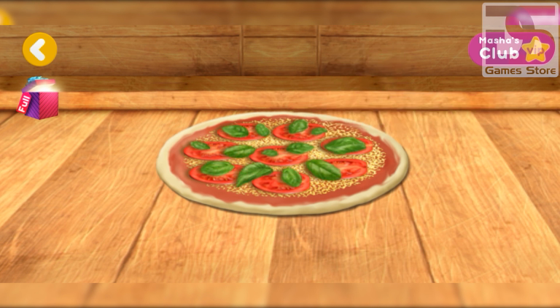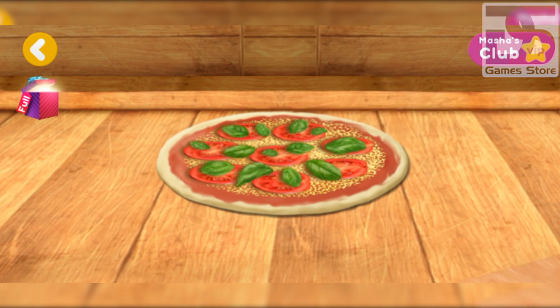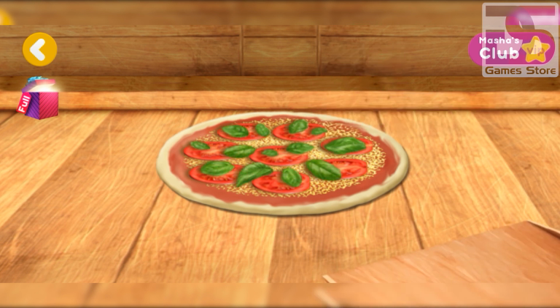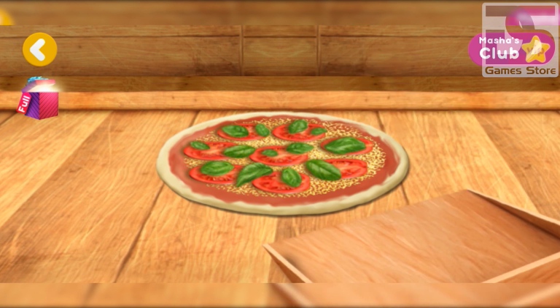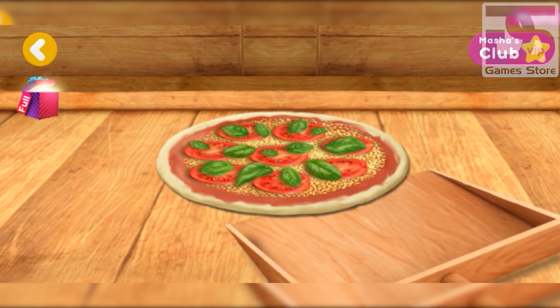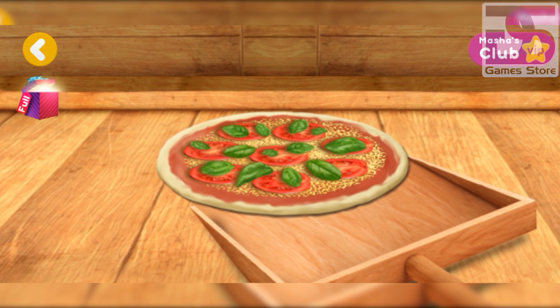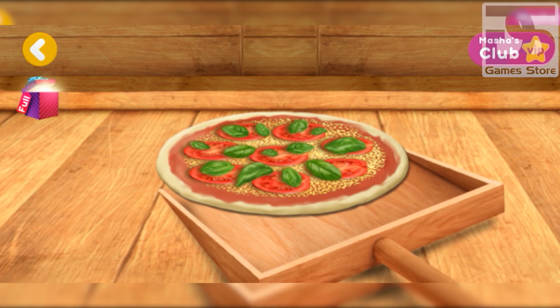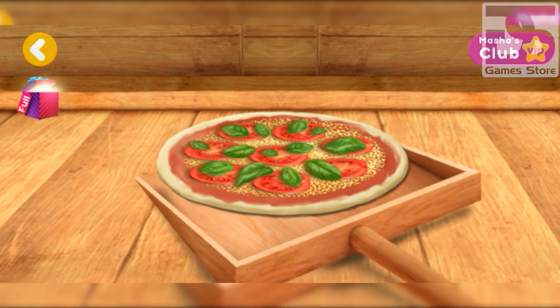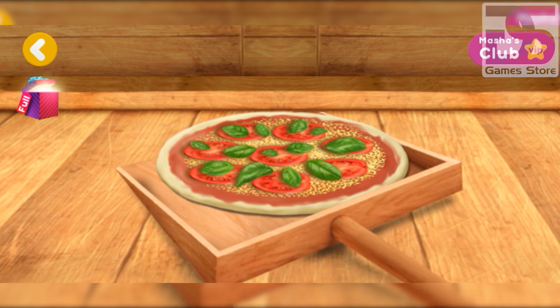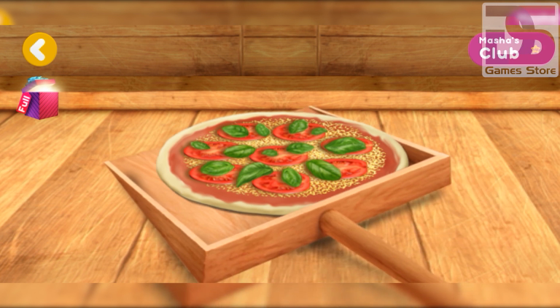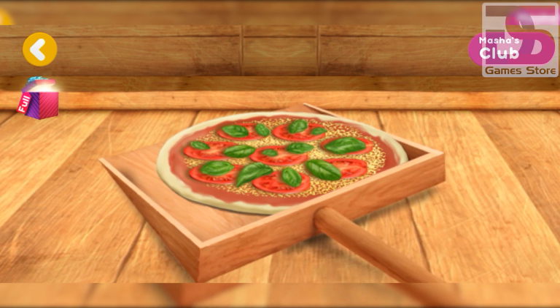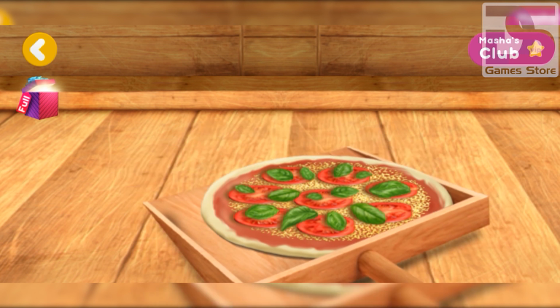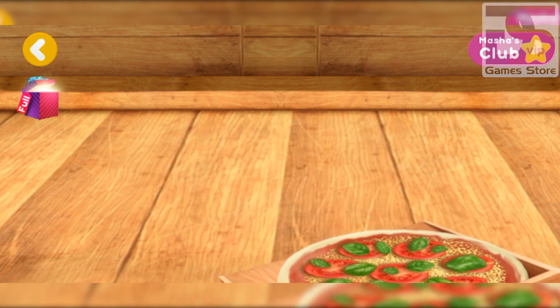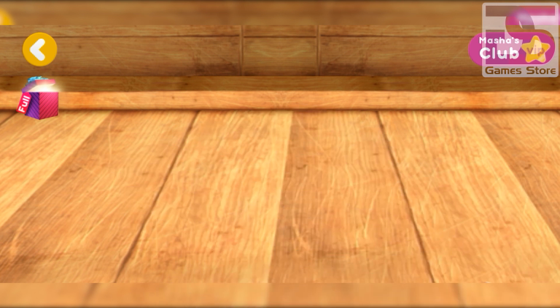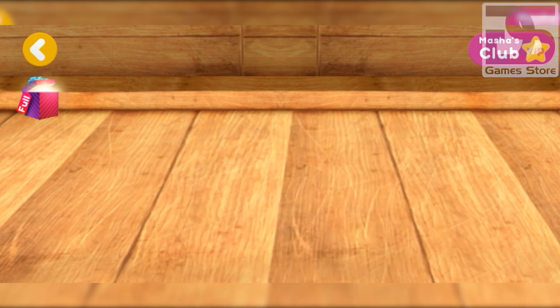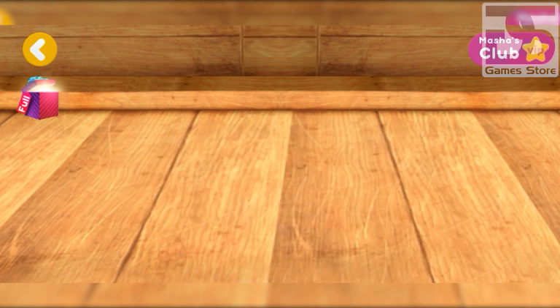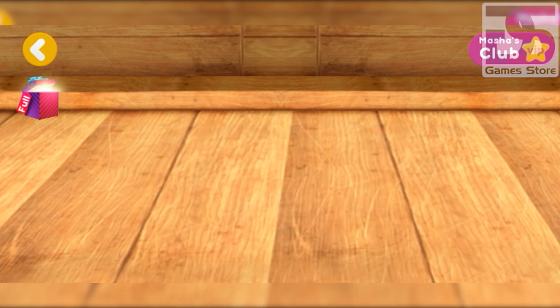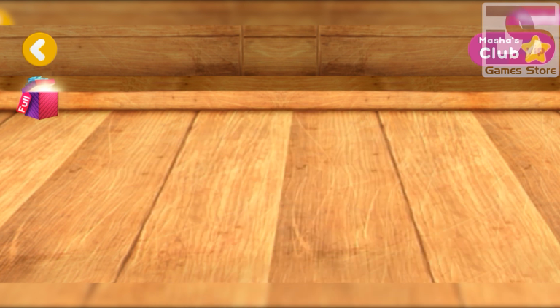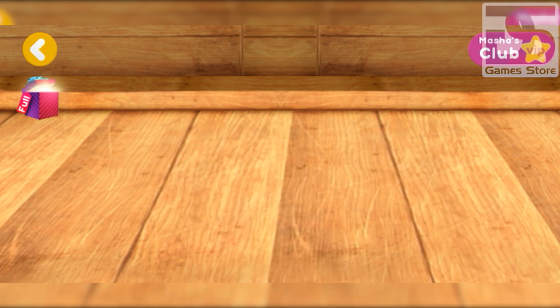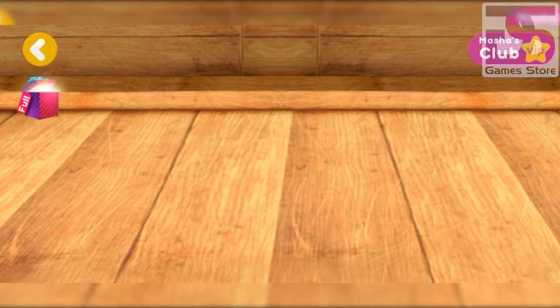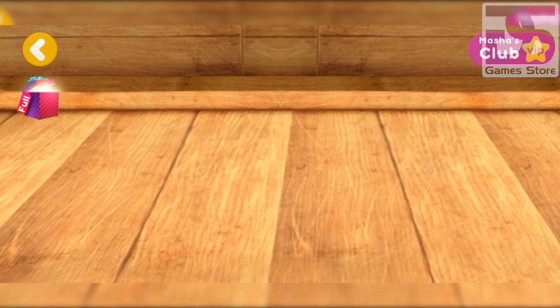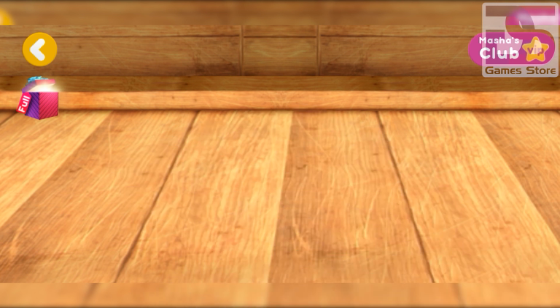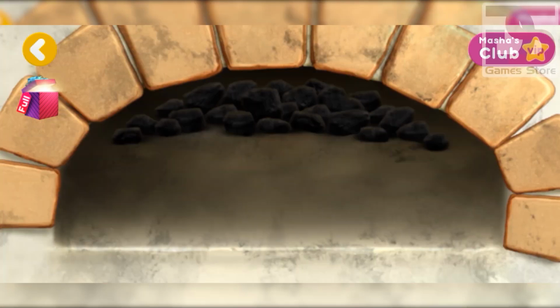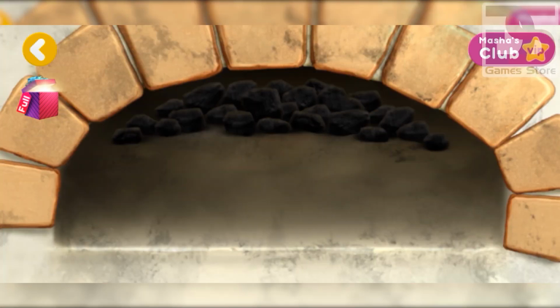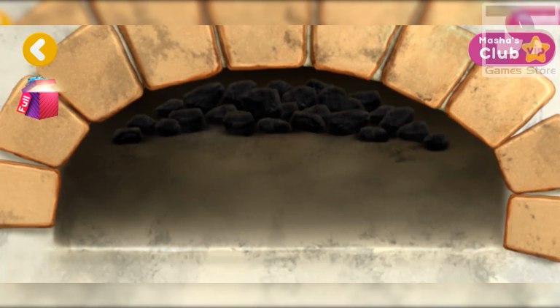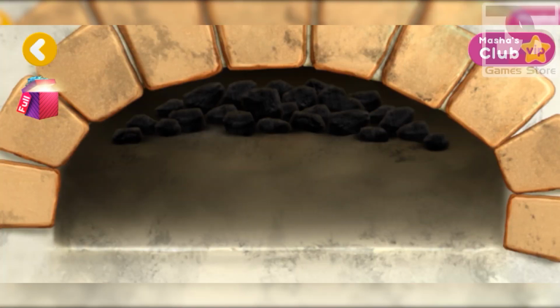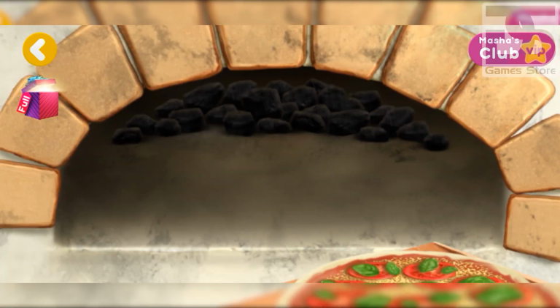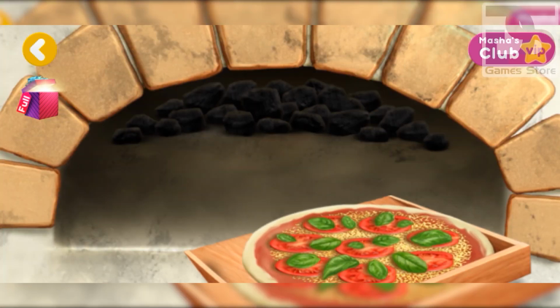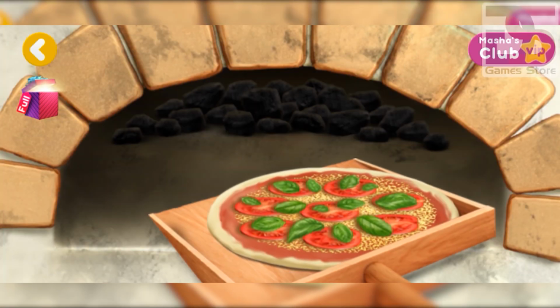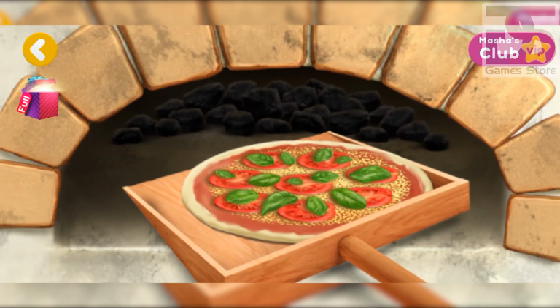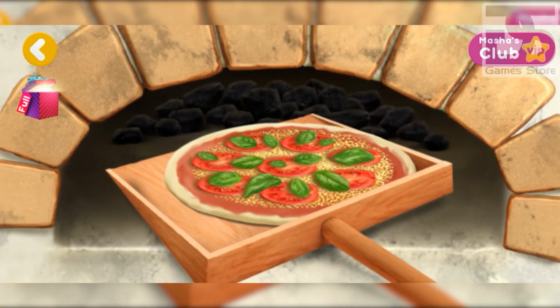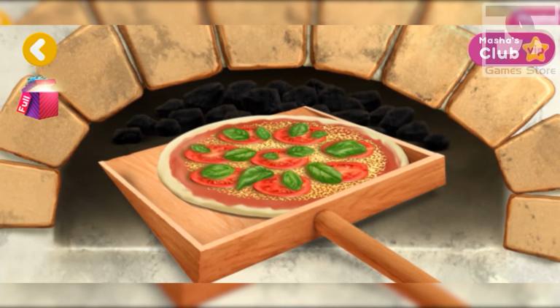Awesome, the pizza is almost ready. Now let's pop the pizza in the oven.